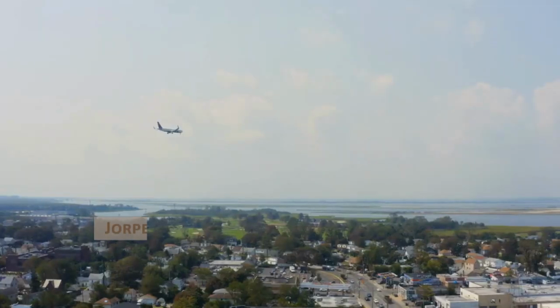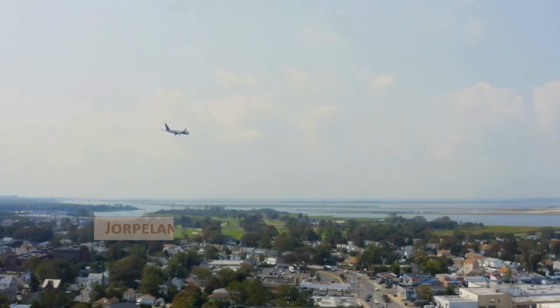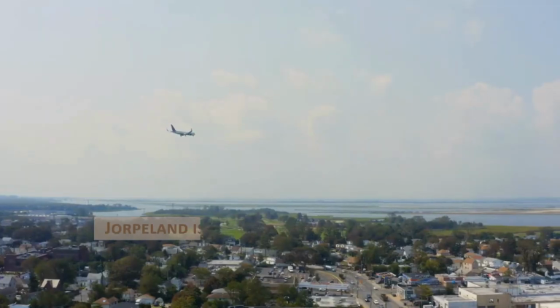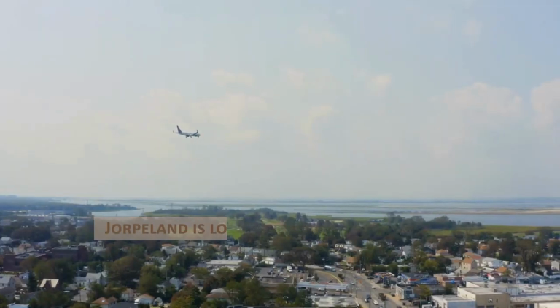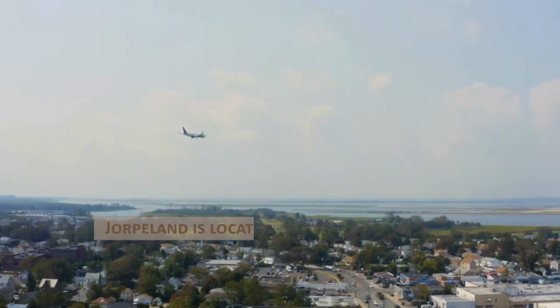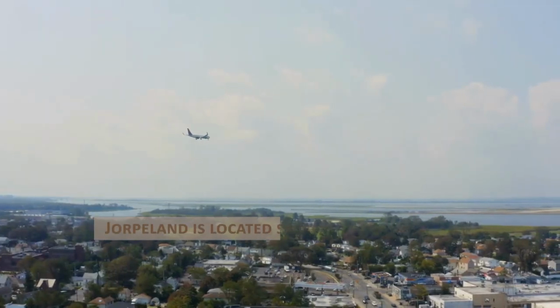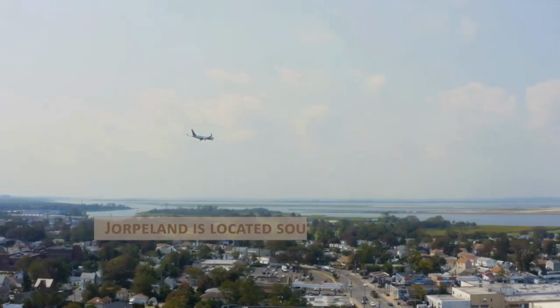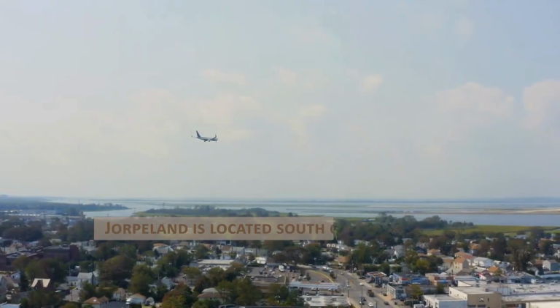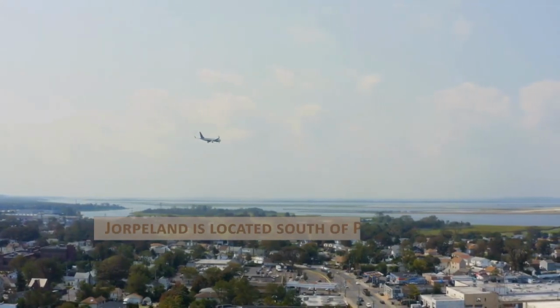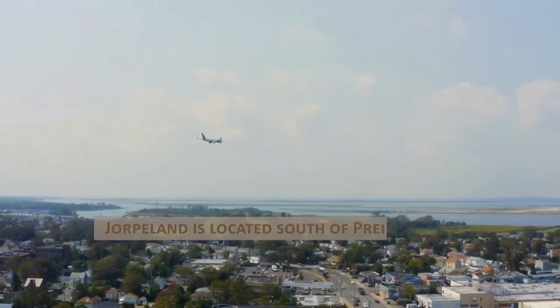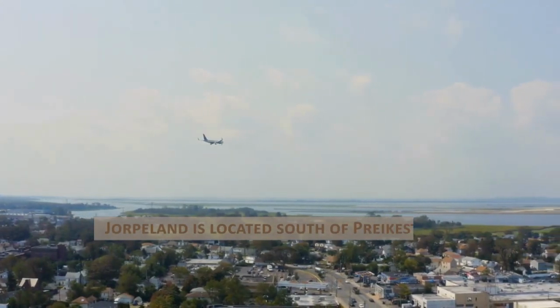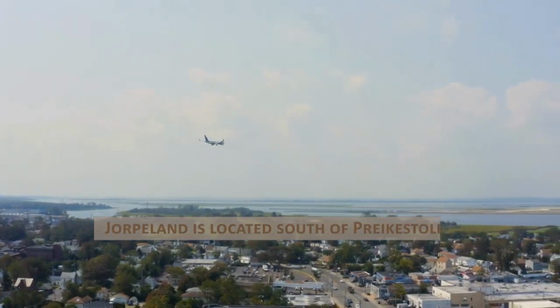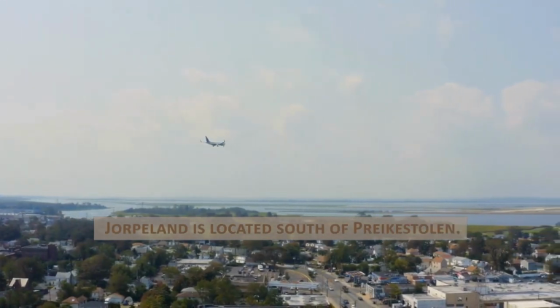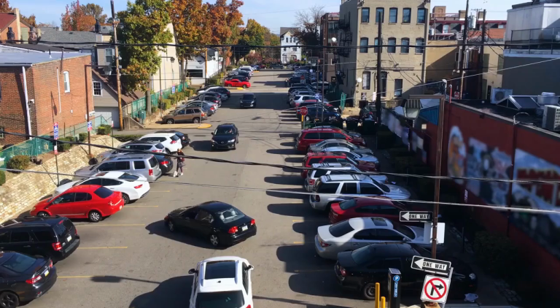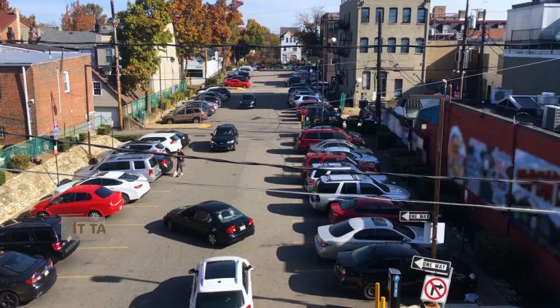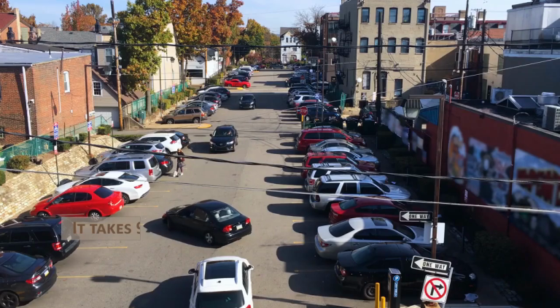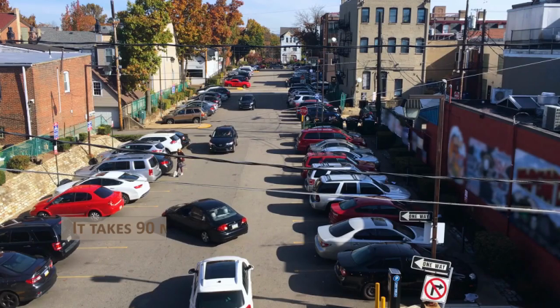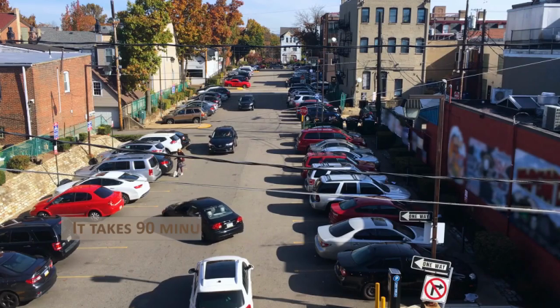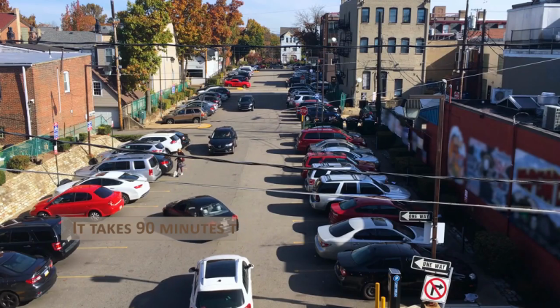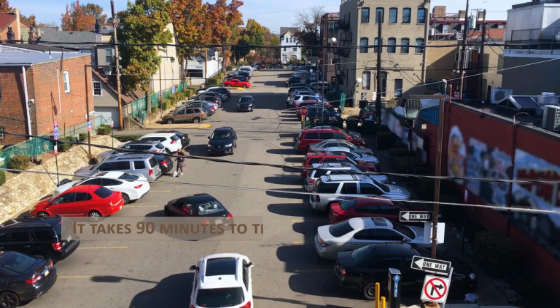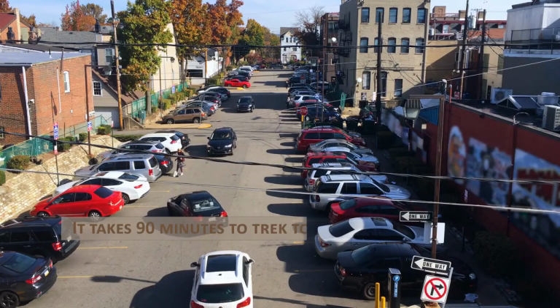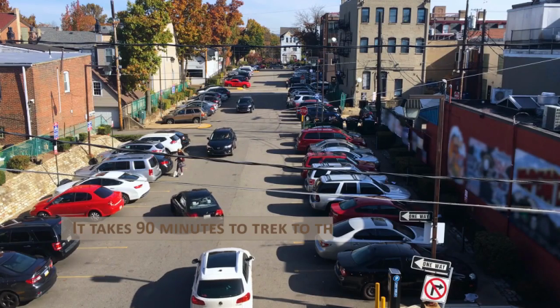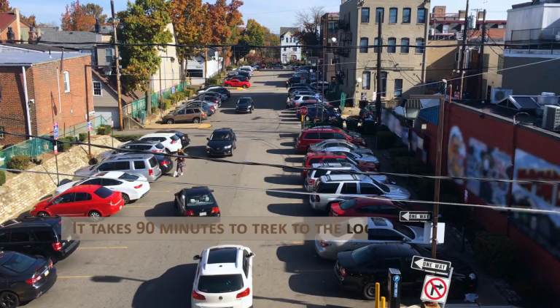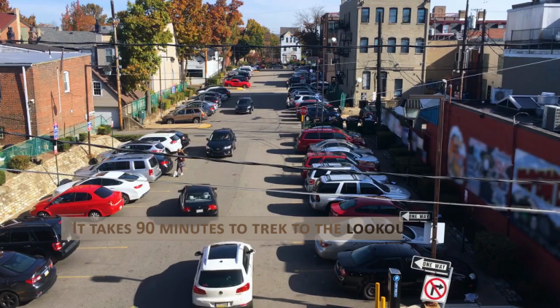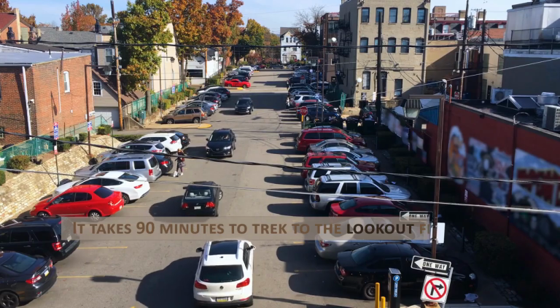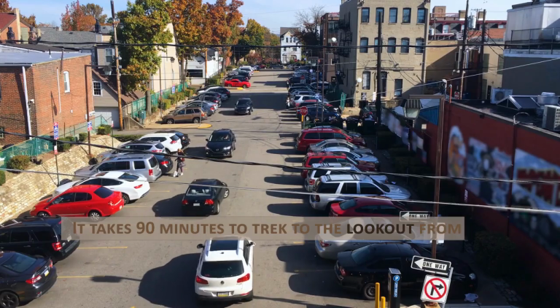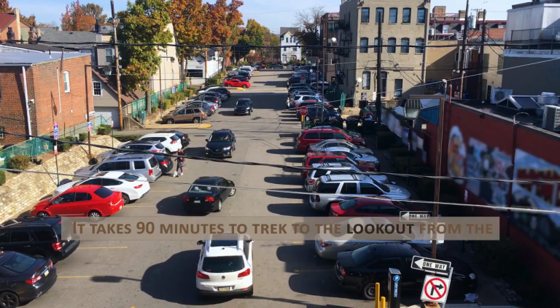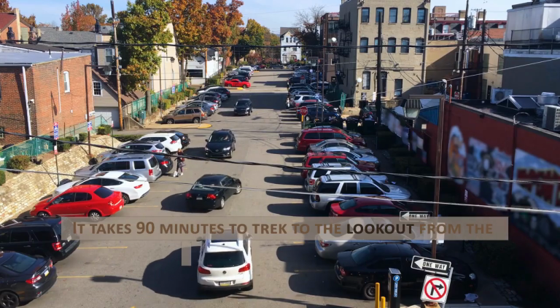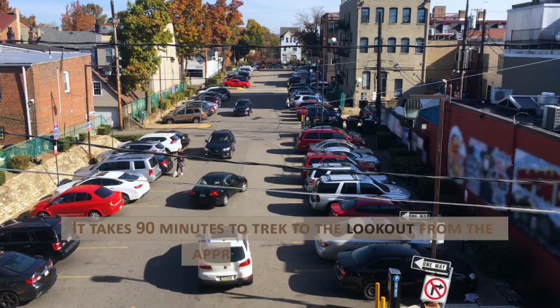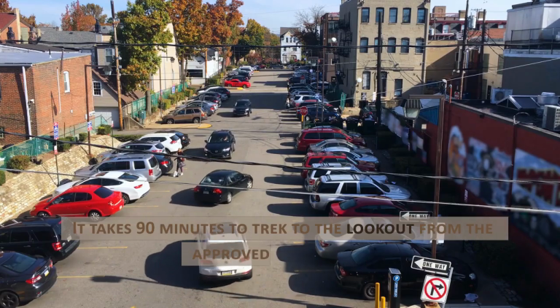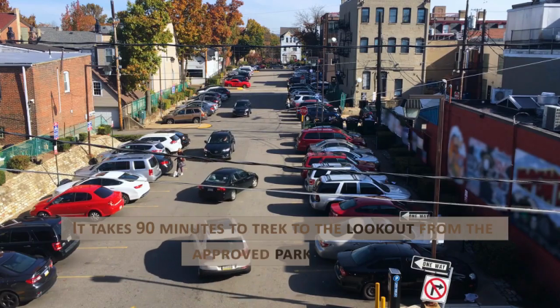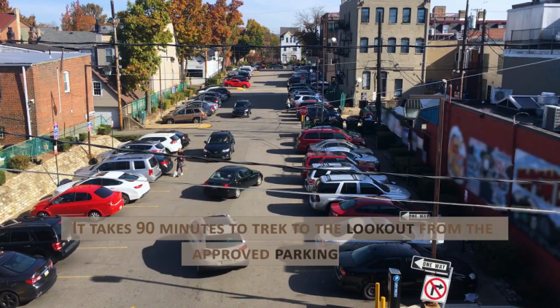Jørpeland is located south of Preikestolen. It takes 90 minutes to trek to the lookout from the approved parking lot.